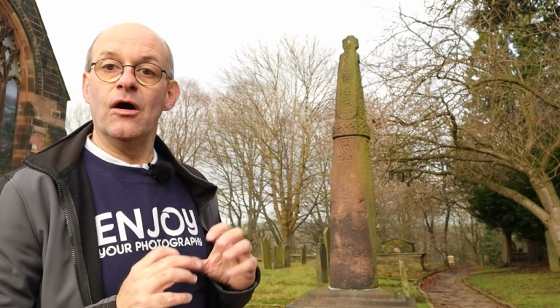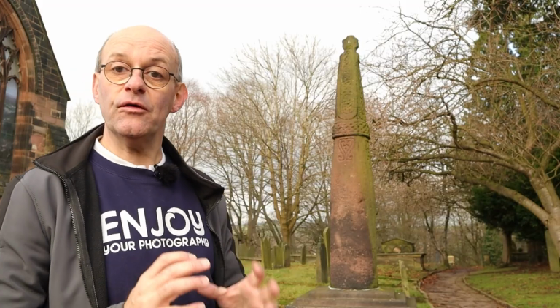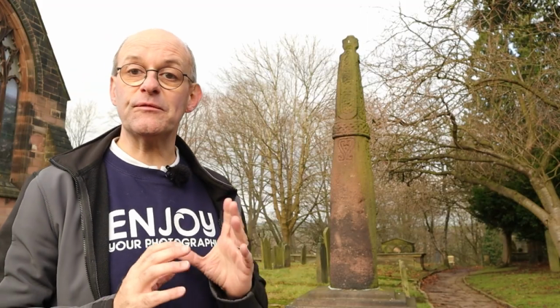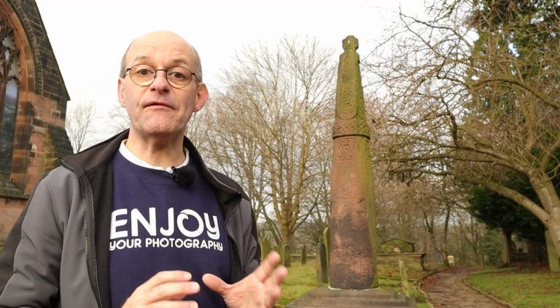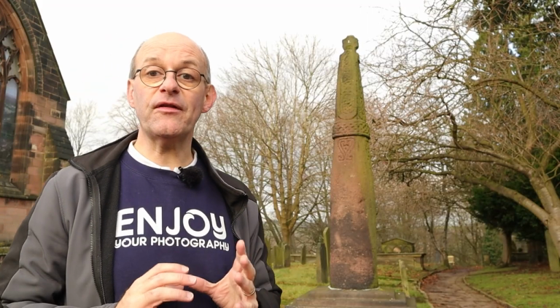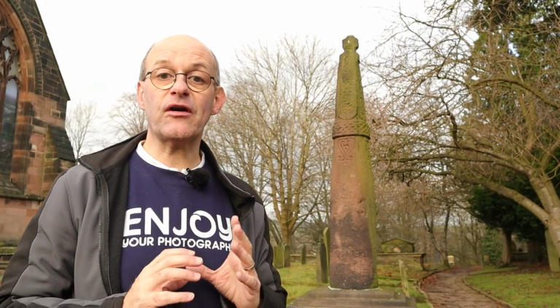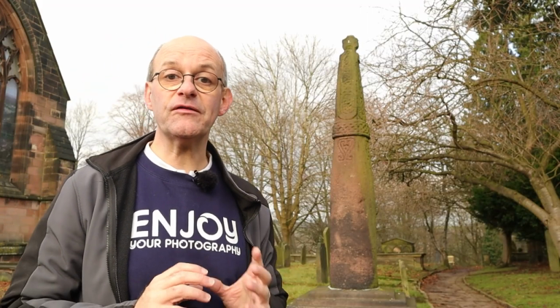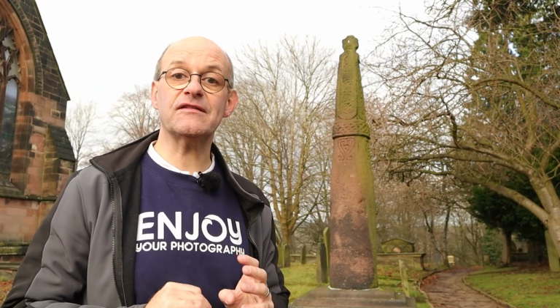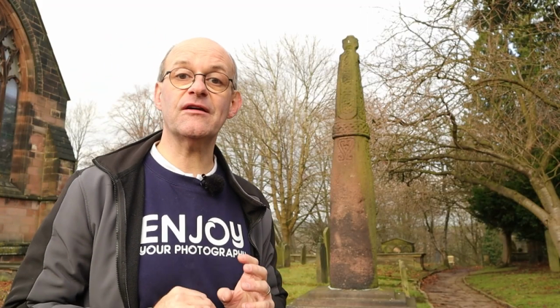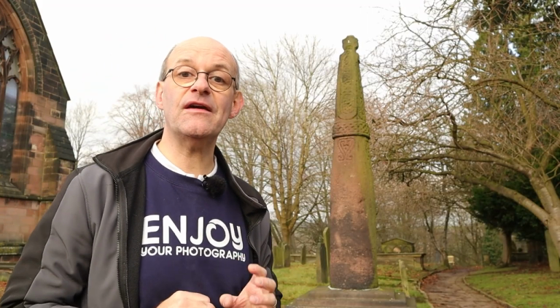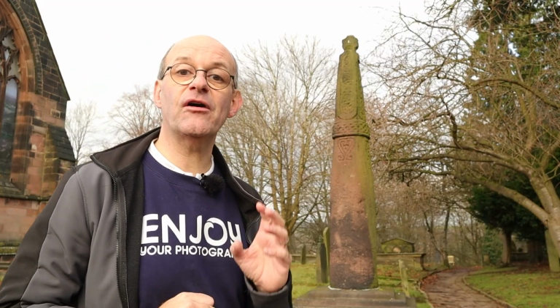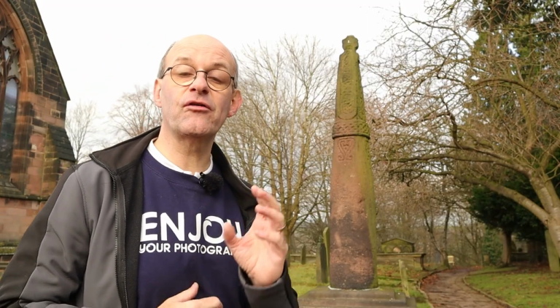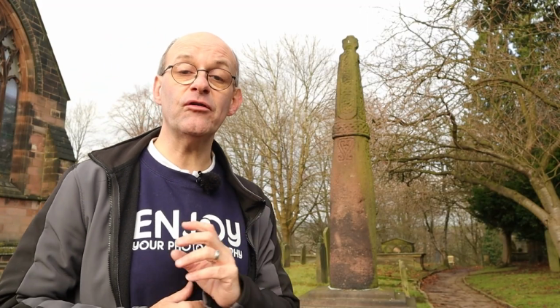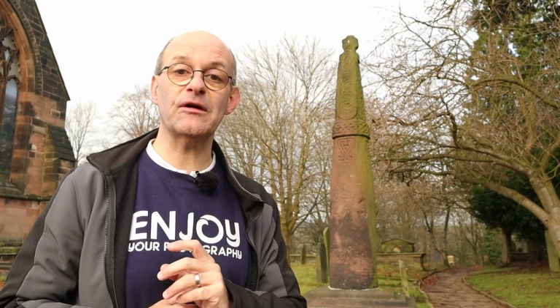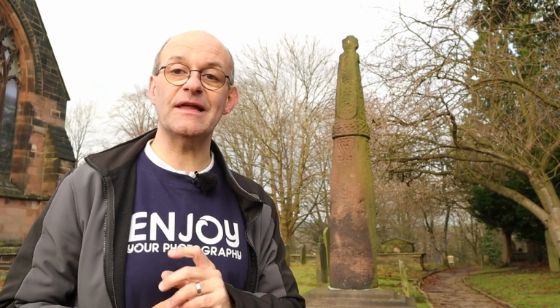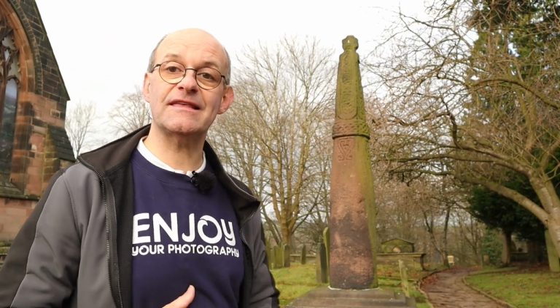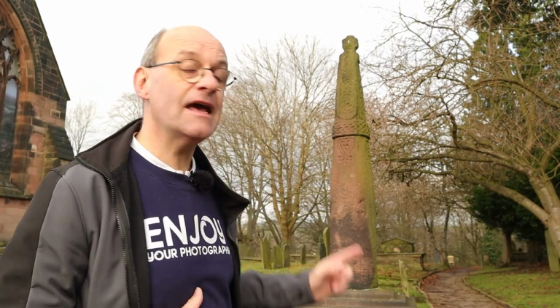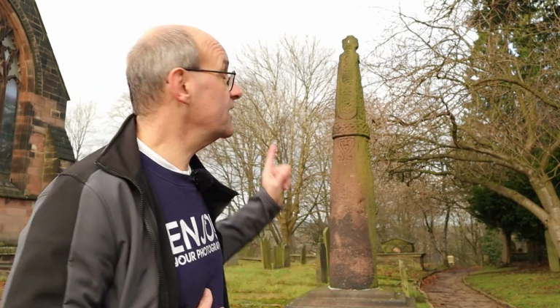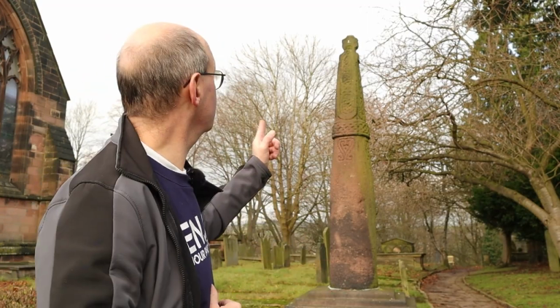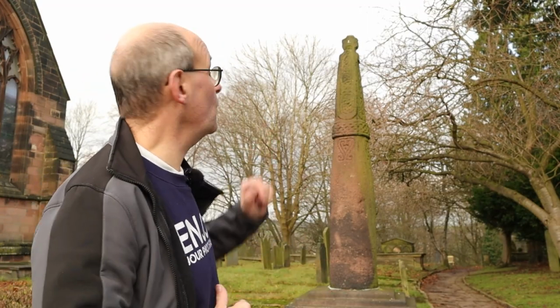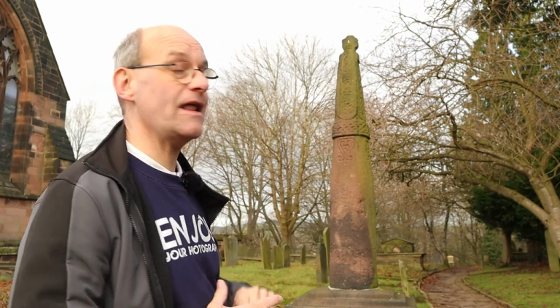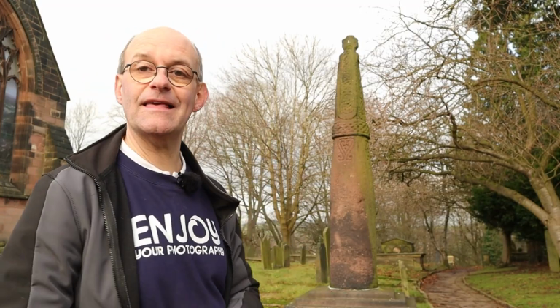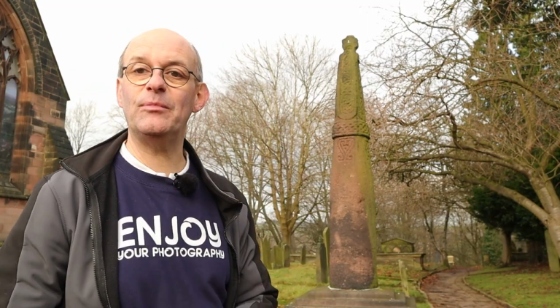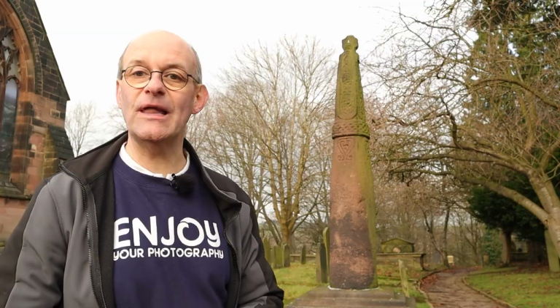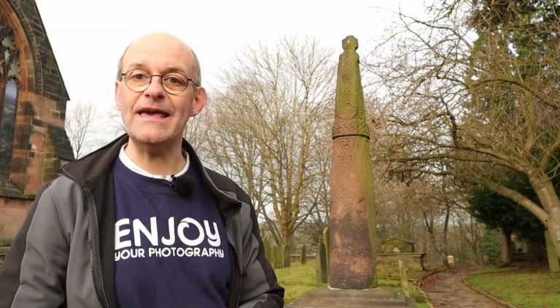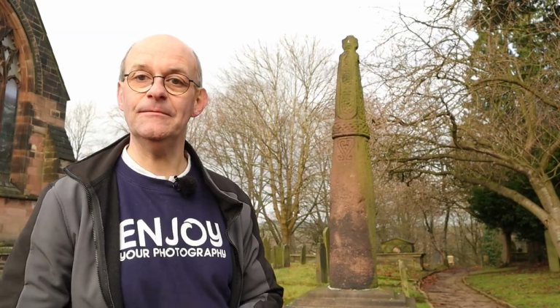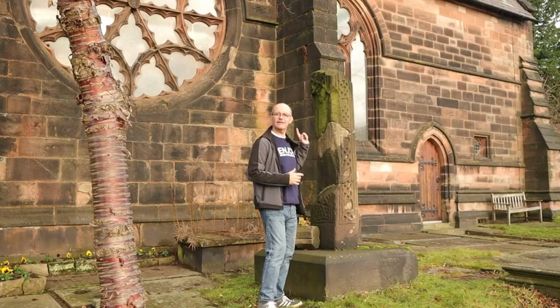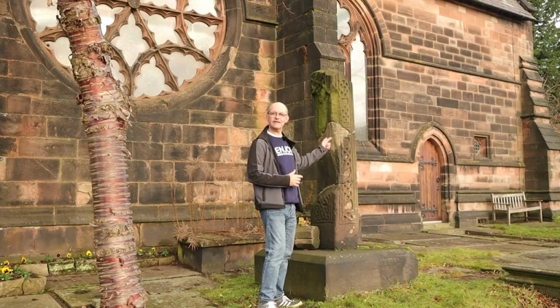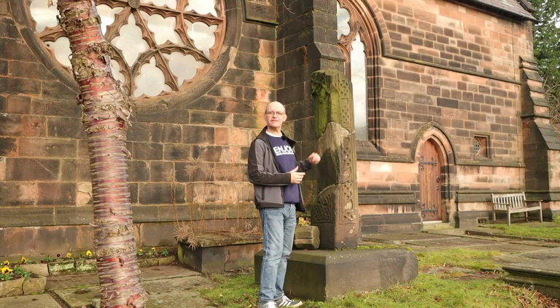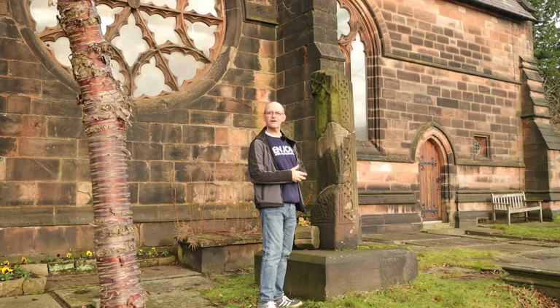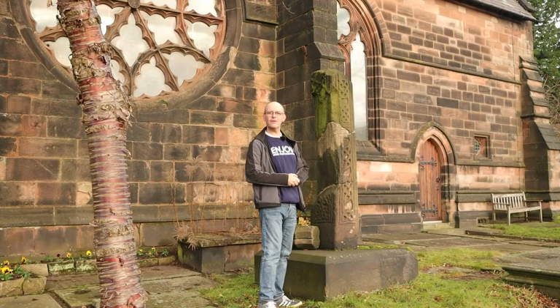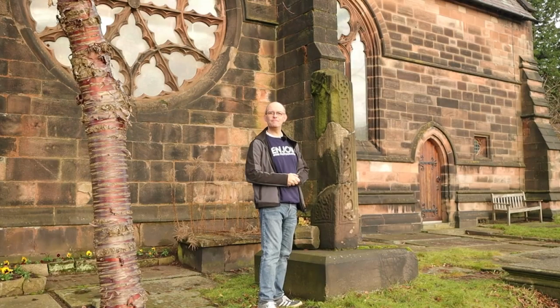Several of the crosses in the graveyard are also listed. This is one example here and this is the other one.